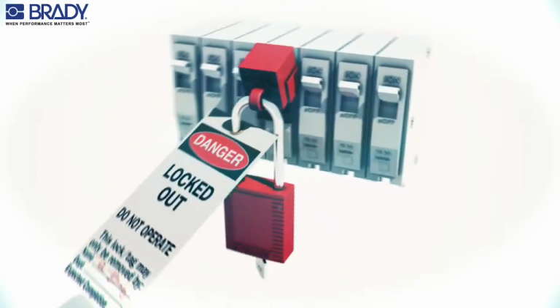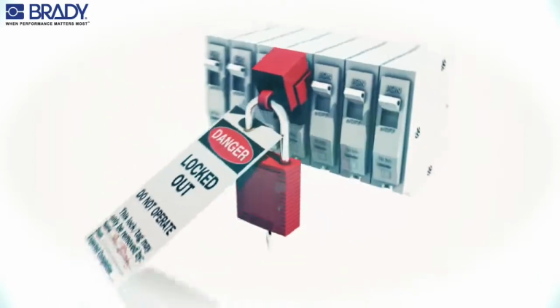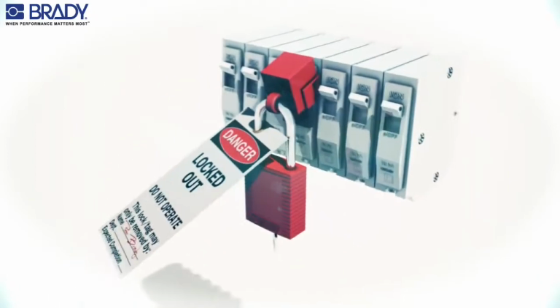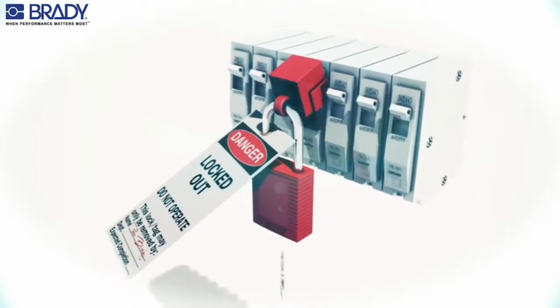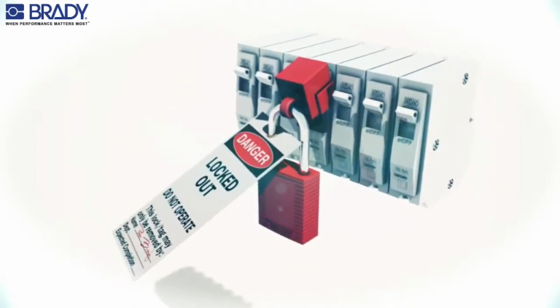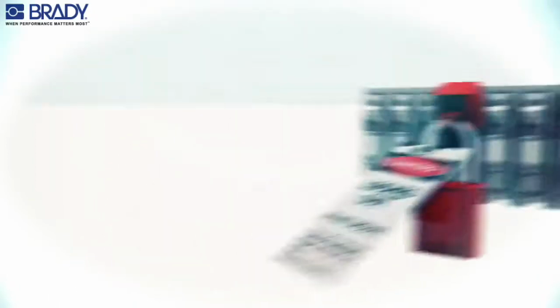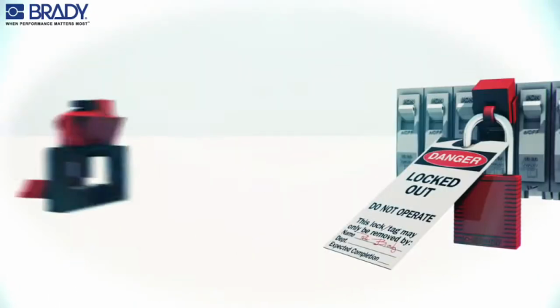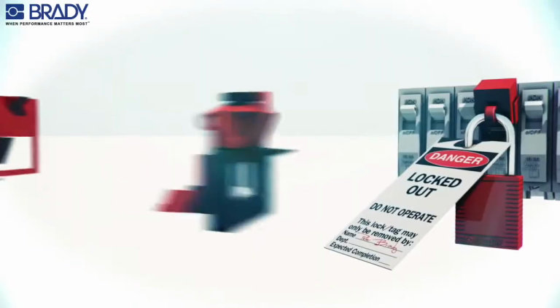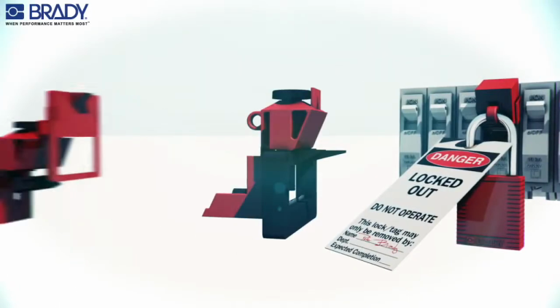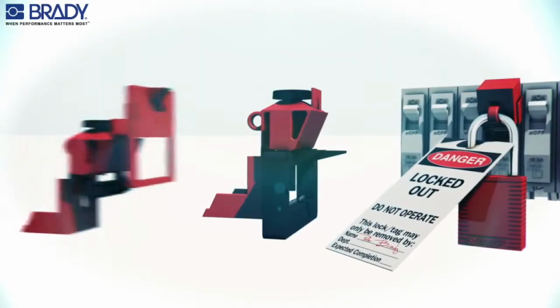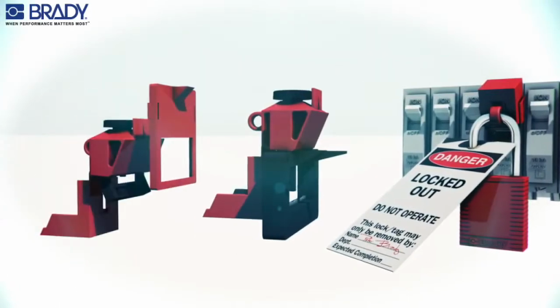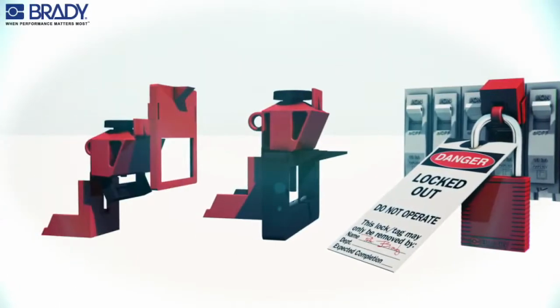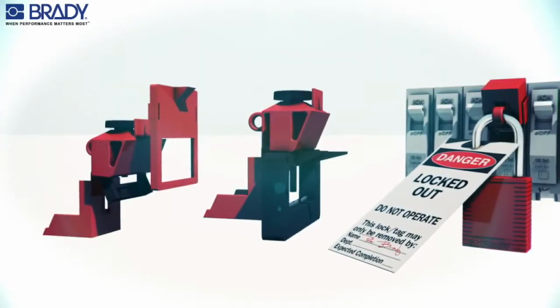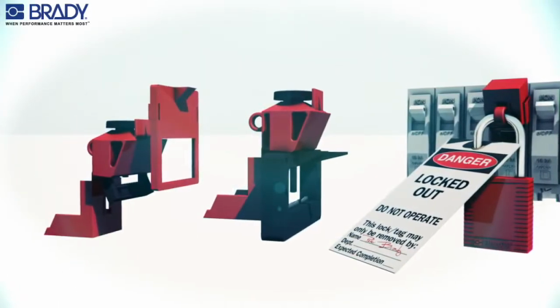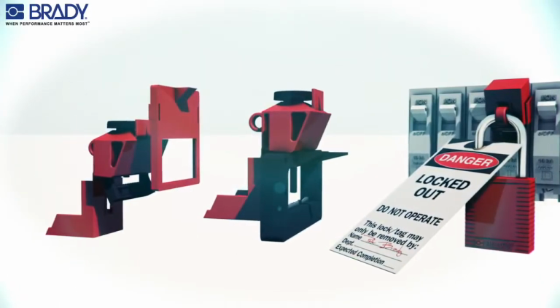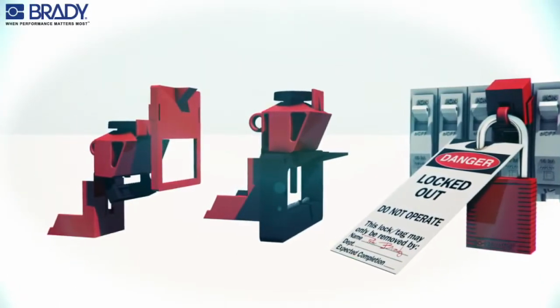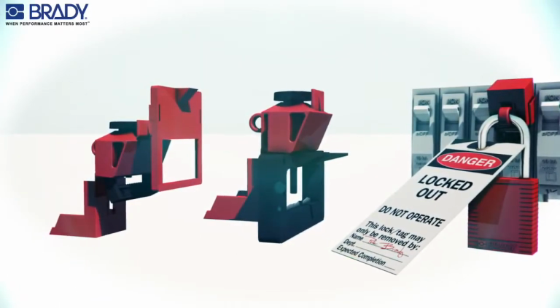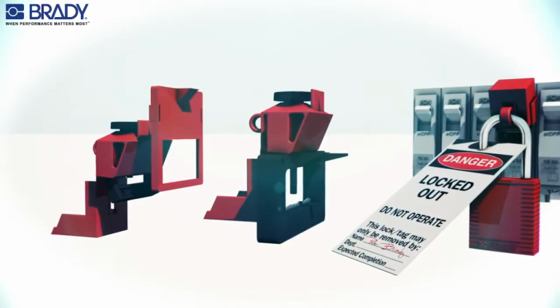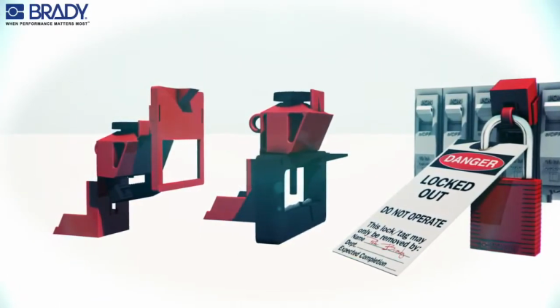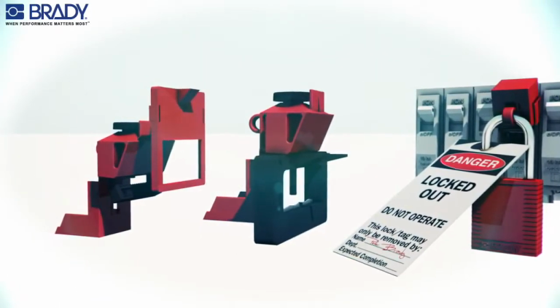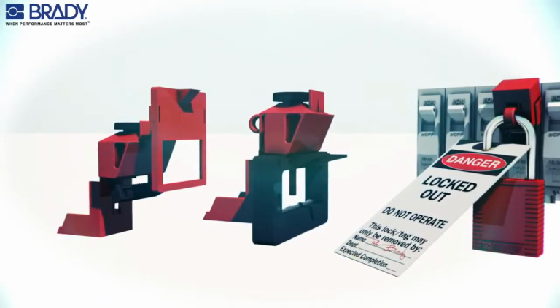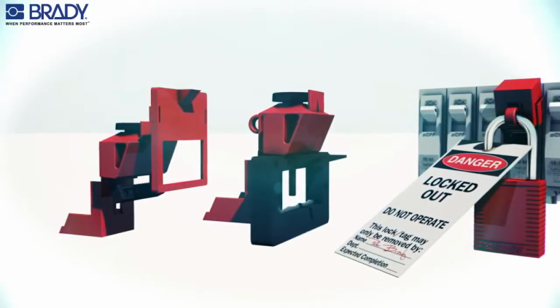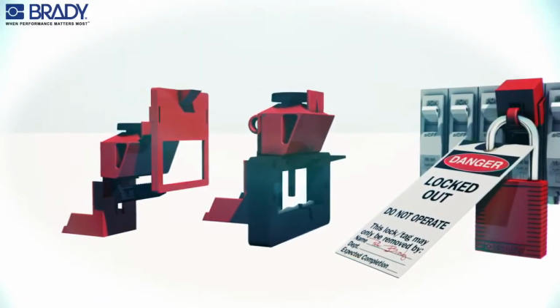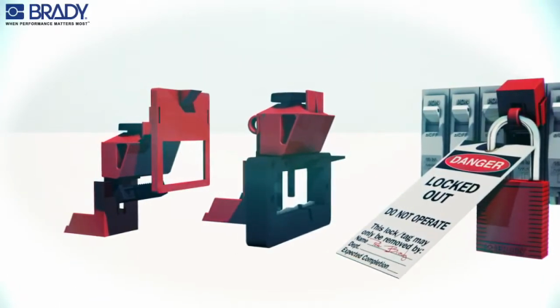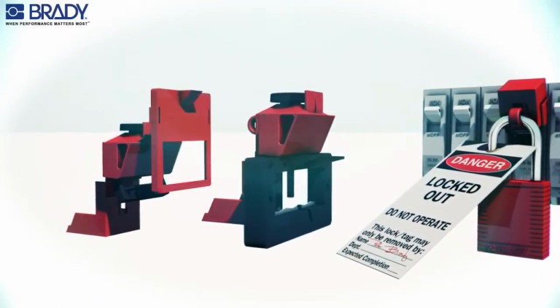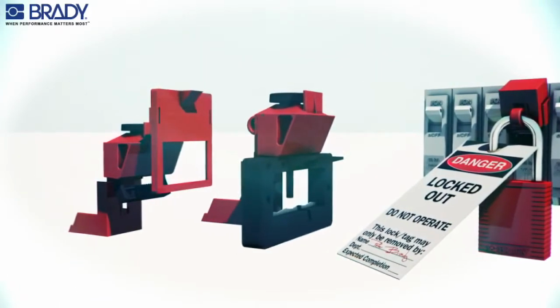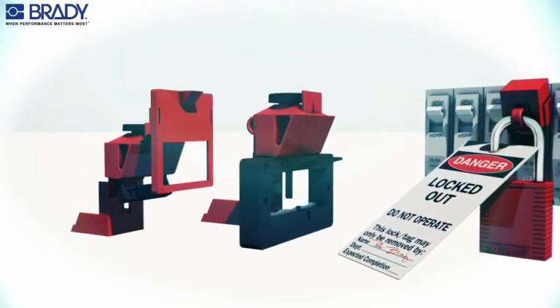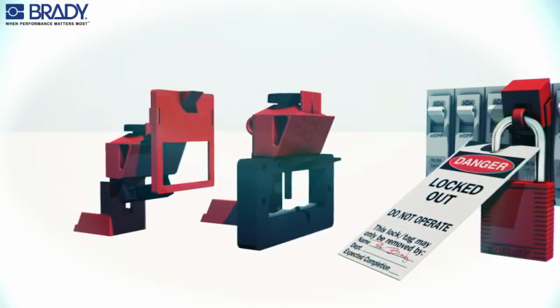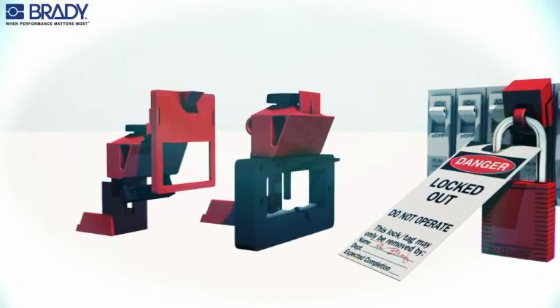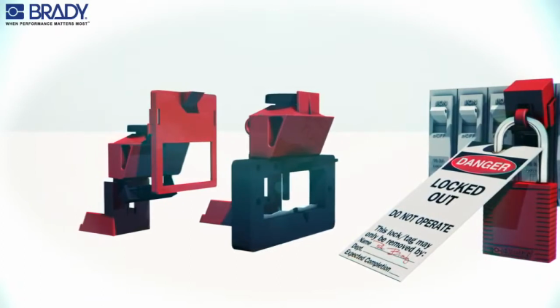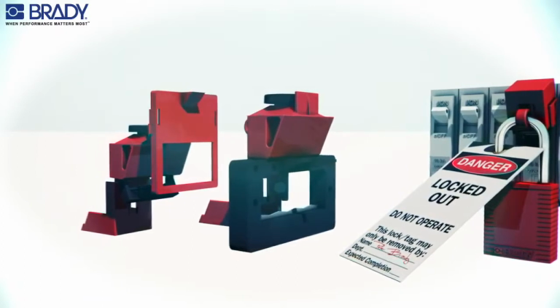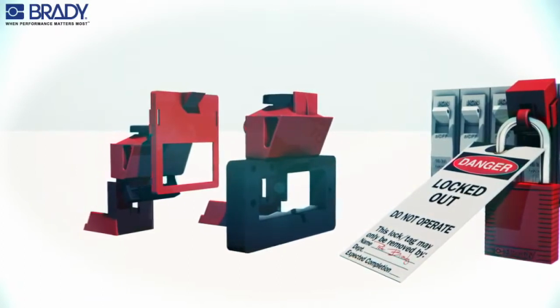This device is available in three sizes to accommodate a variety of circuit breakers.